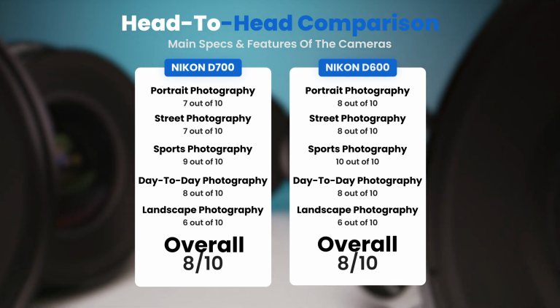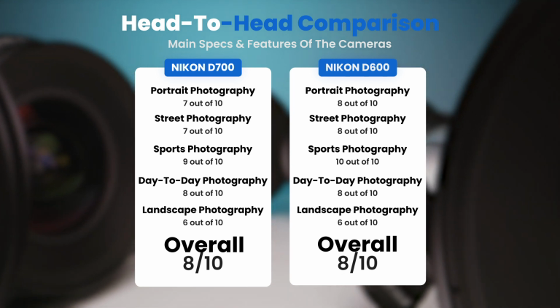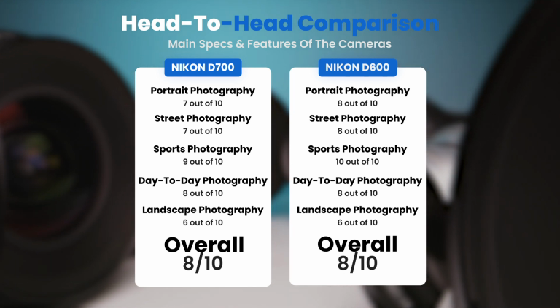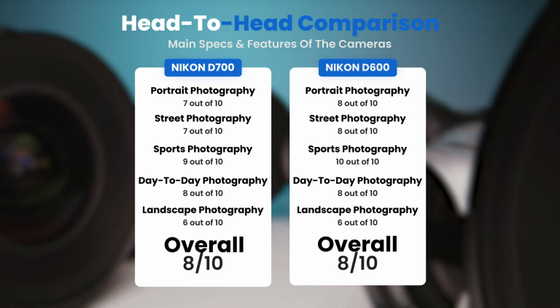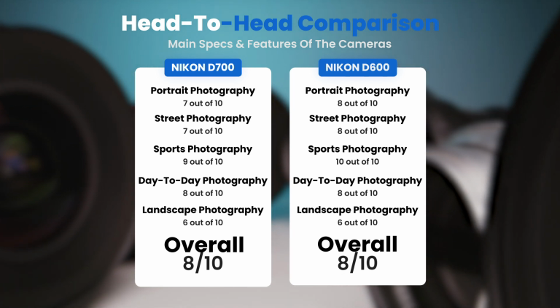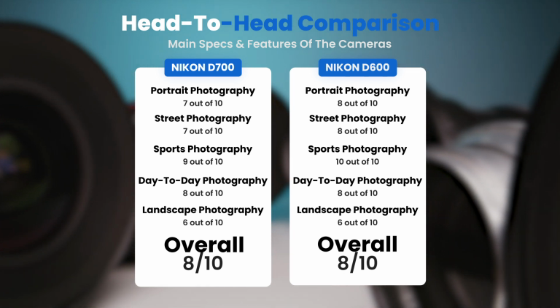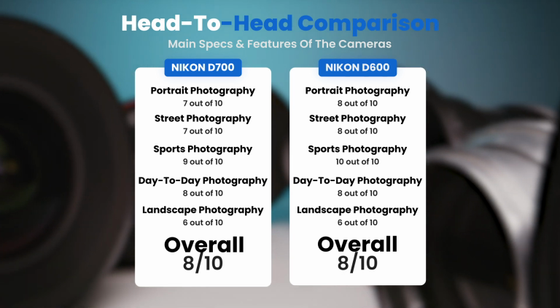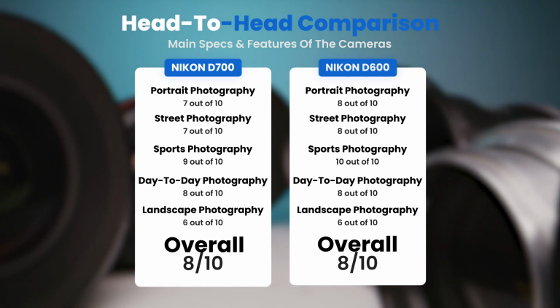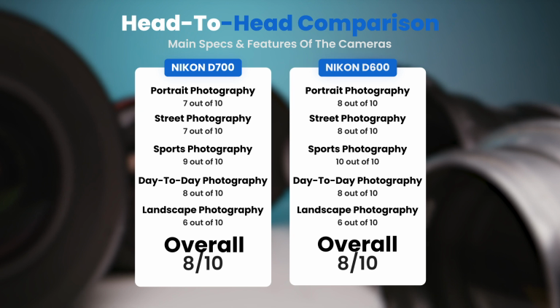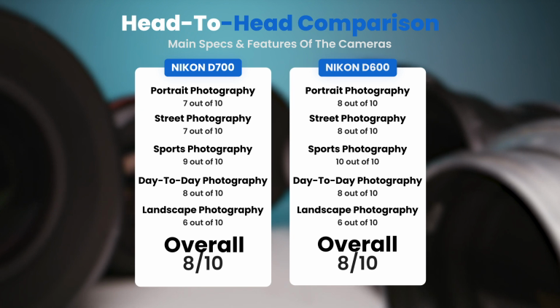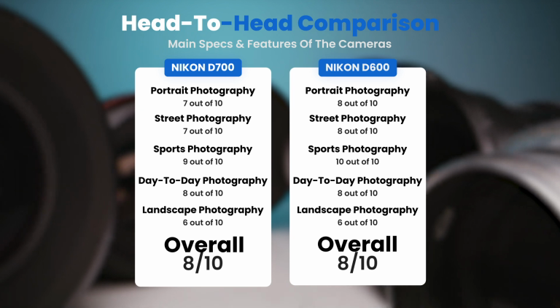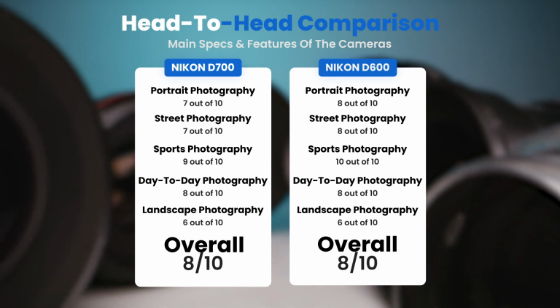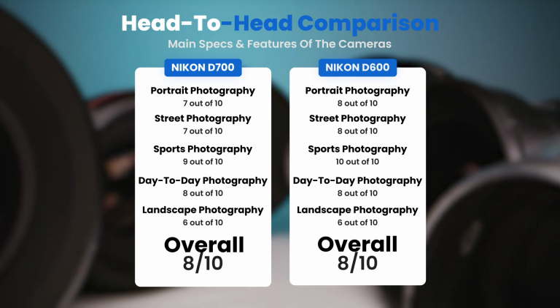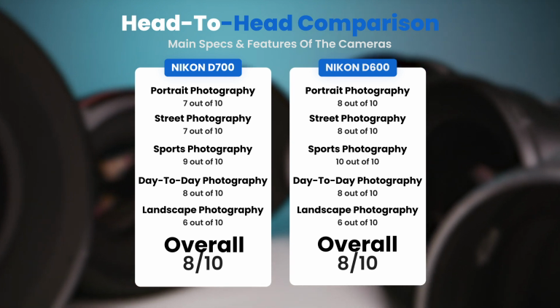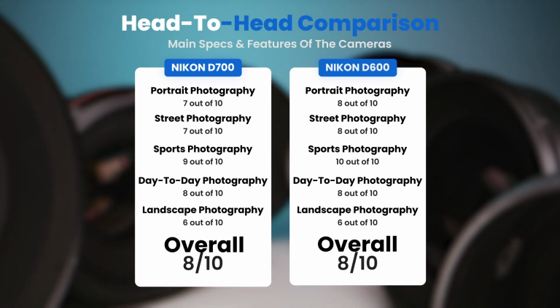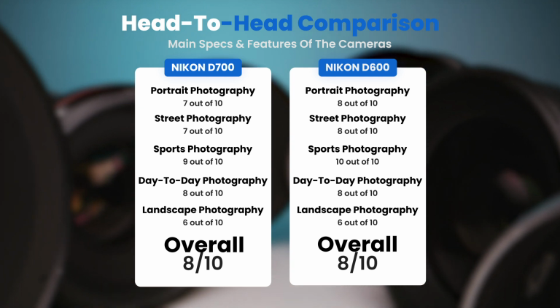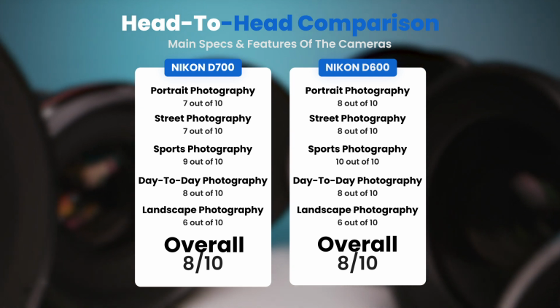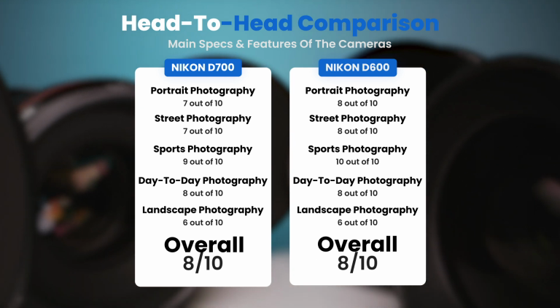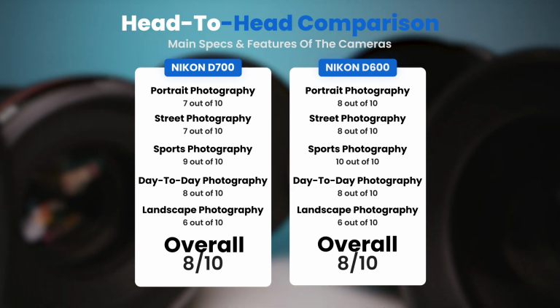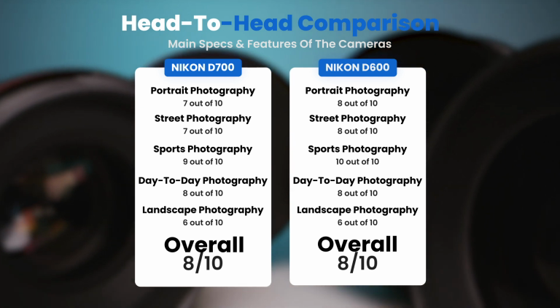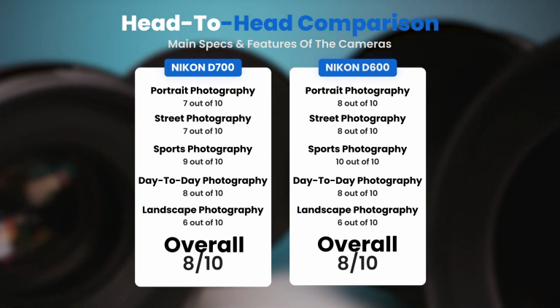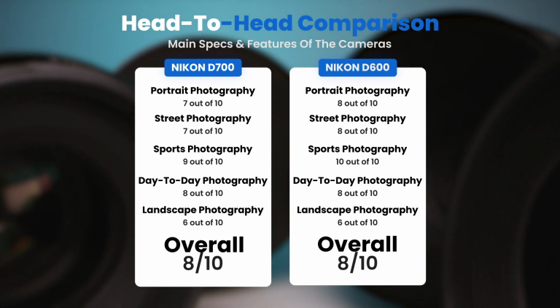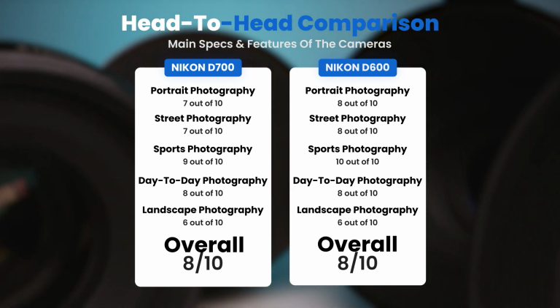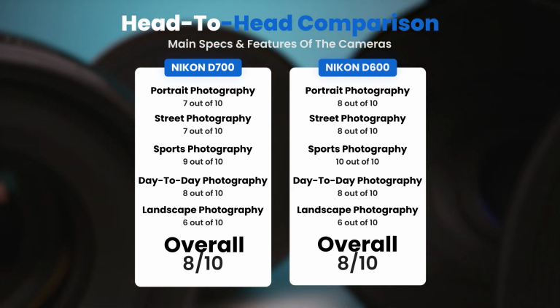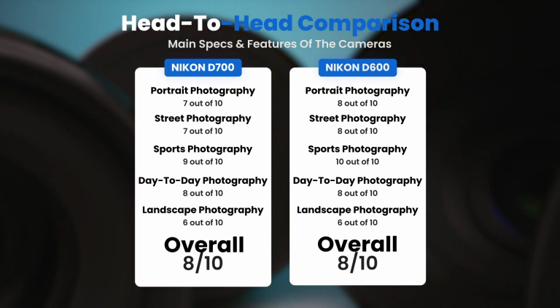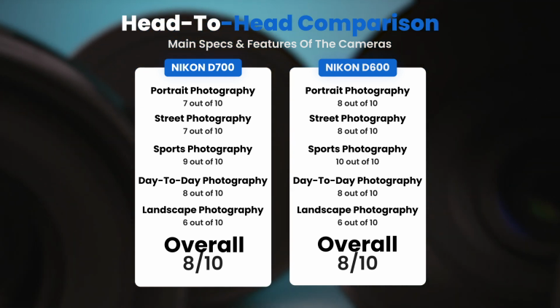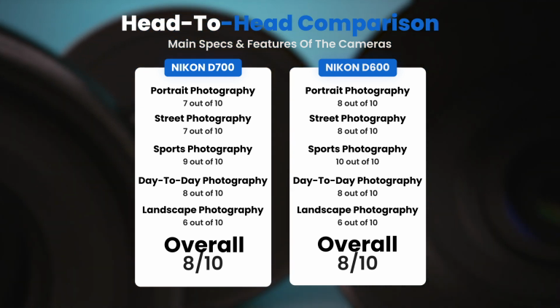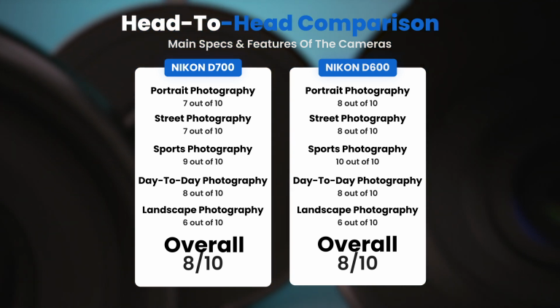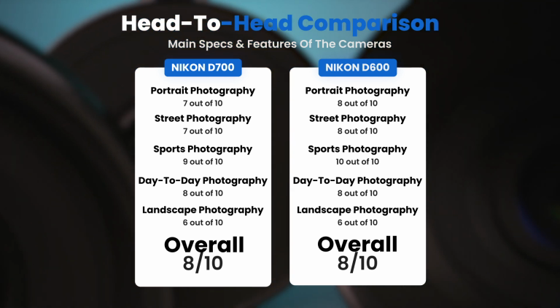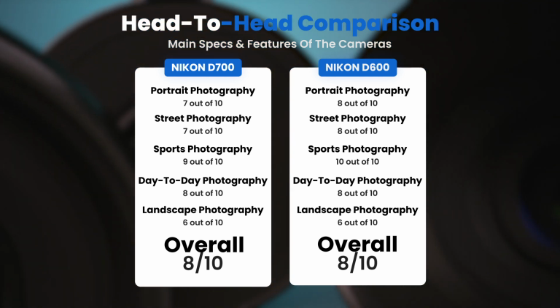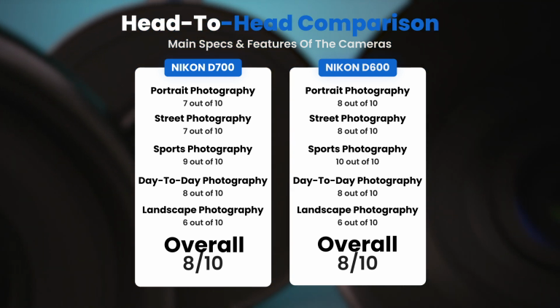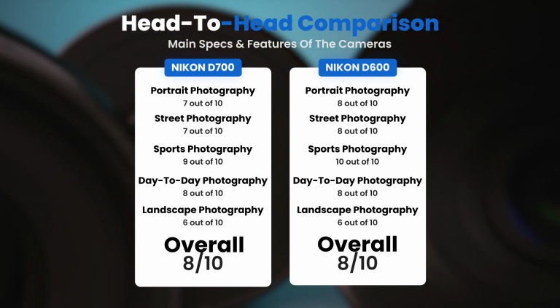To conclude, here are our overall ratings for both cameras. The Nikon D700 receives an overall rating of 8 out of 10, and the Nikon D600 also receives an overall rating of 8 out of 10.